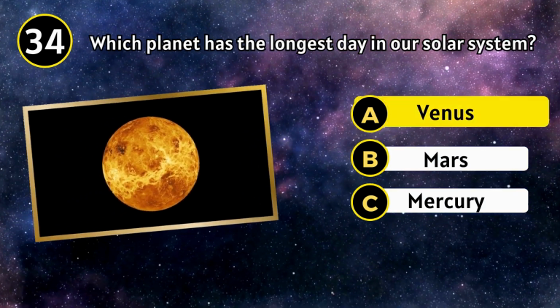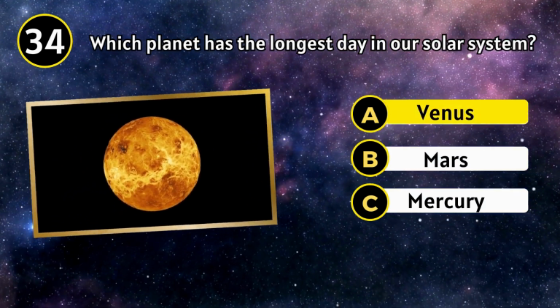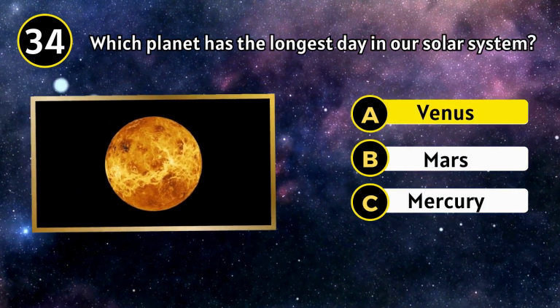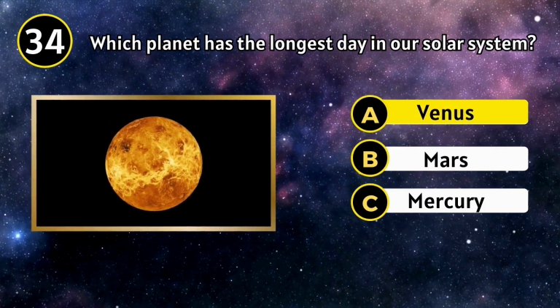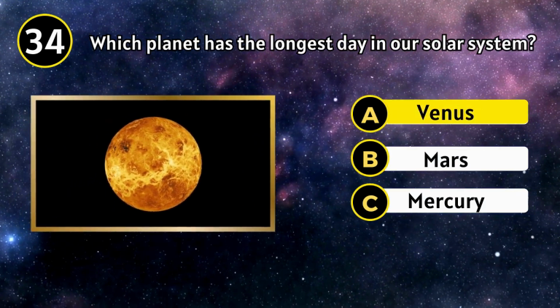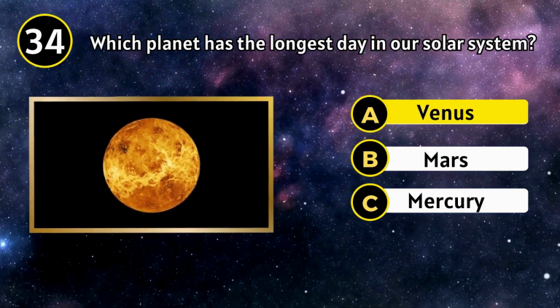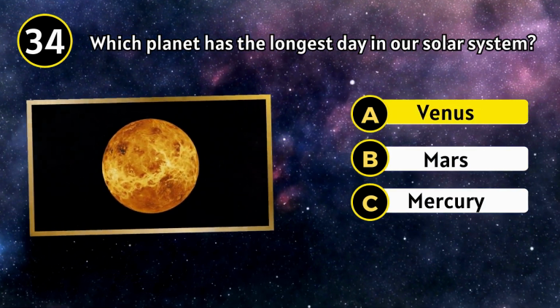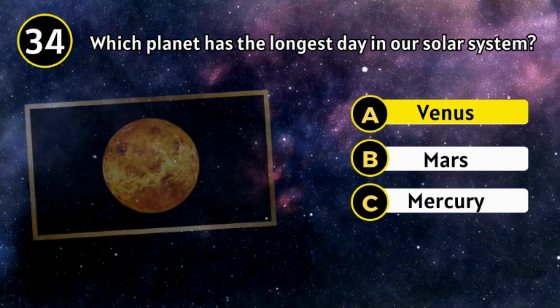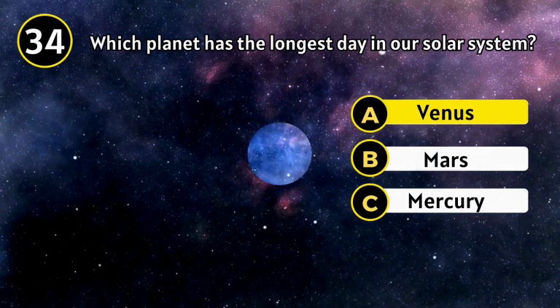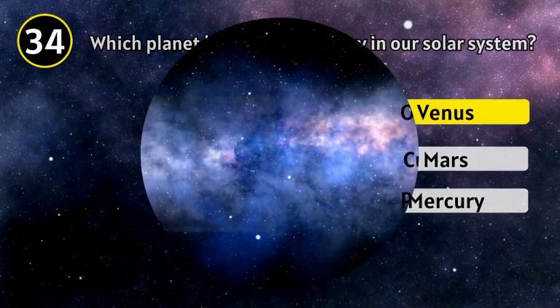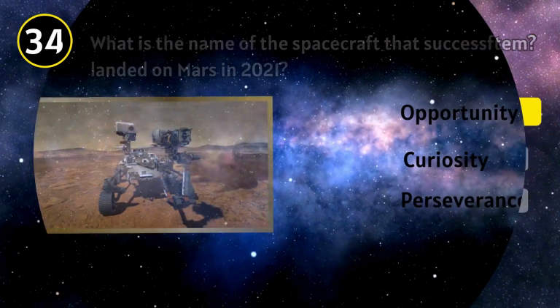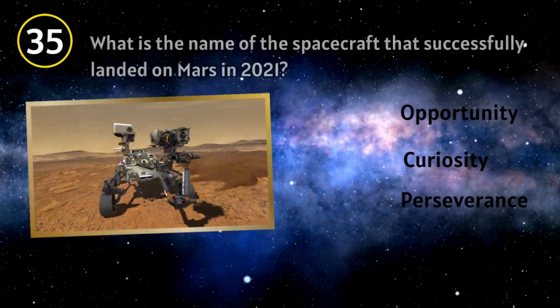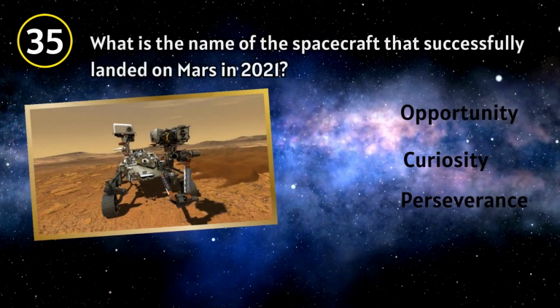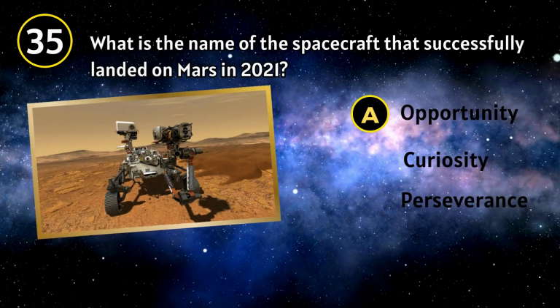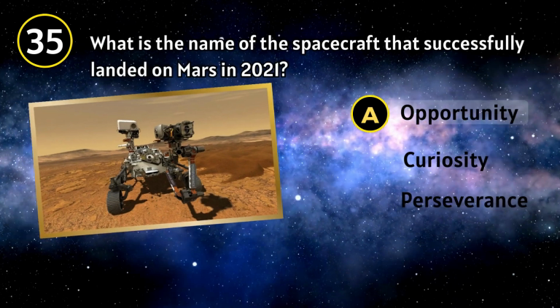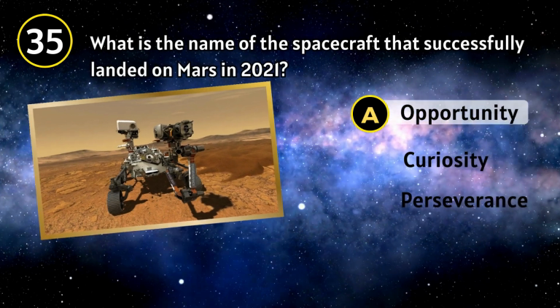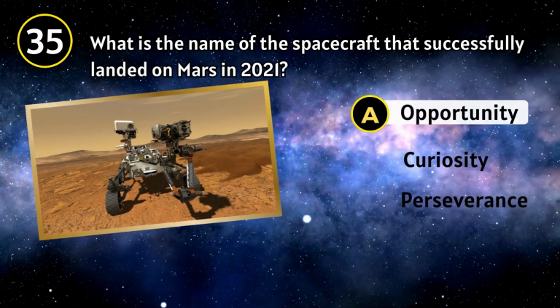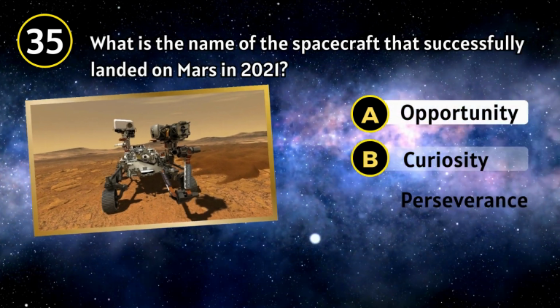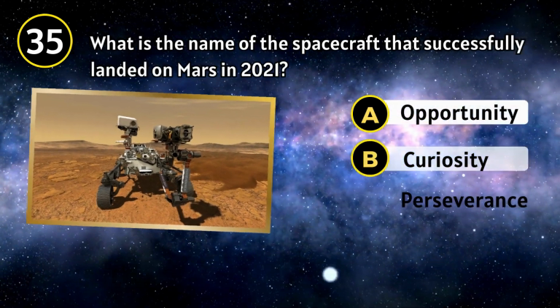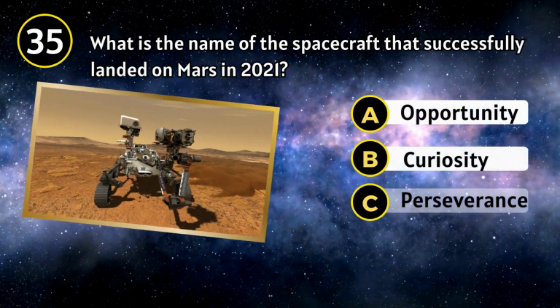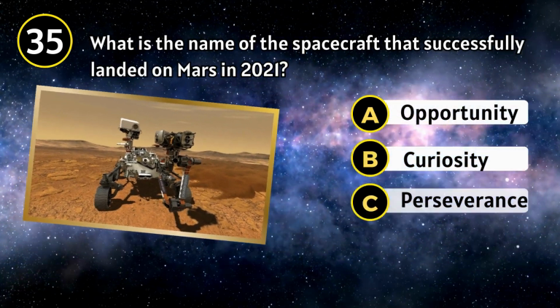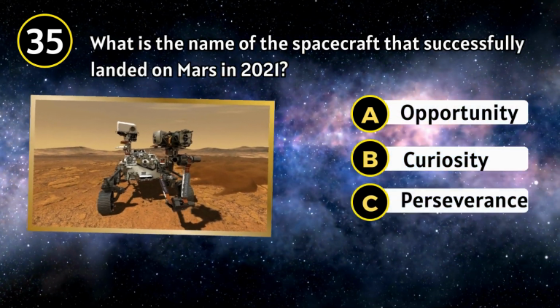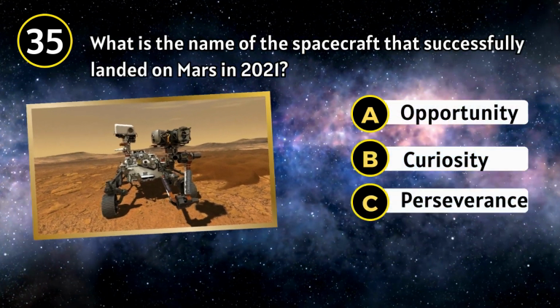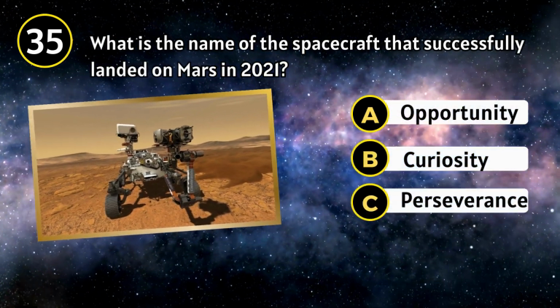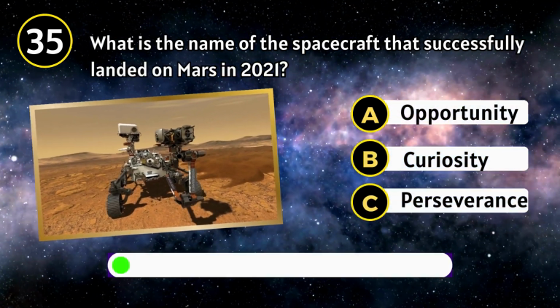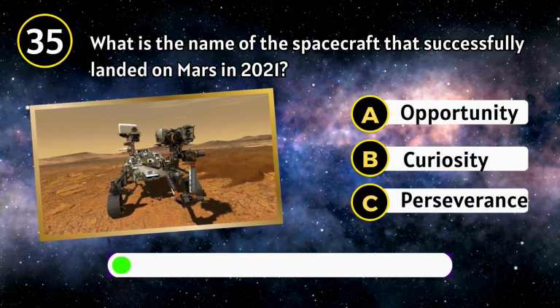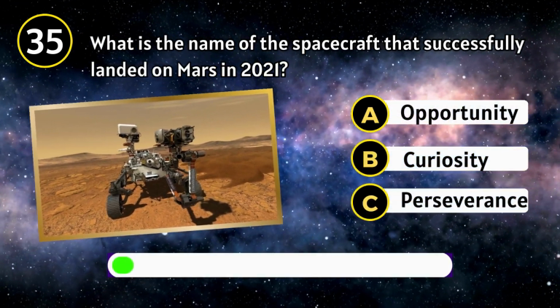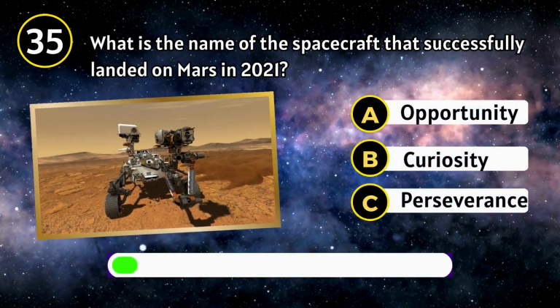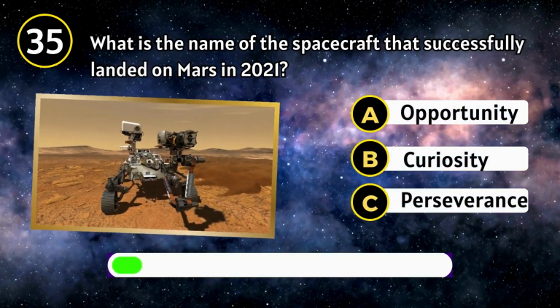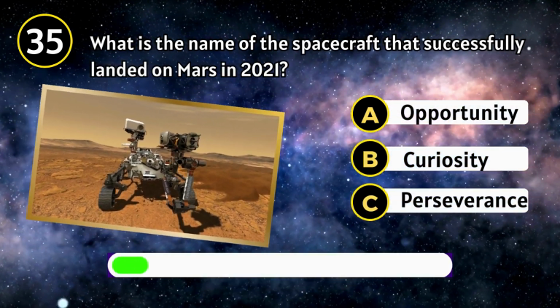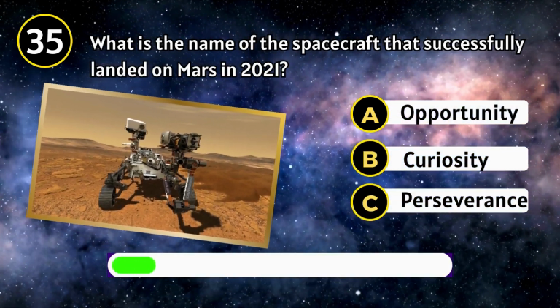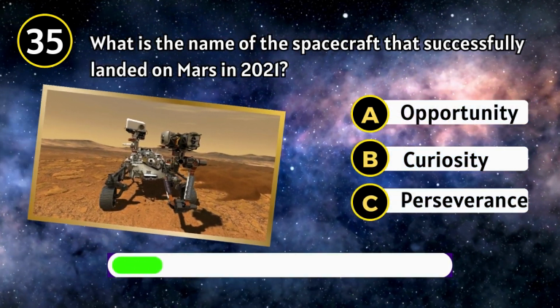Venus. What is the name of the spacecraft that successfully landed on Mars in 2021?